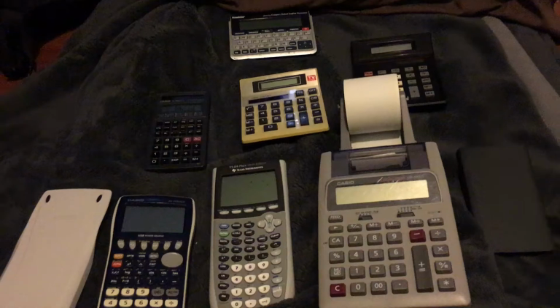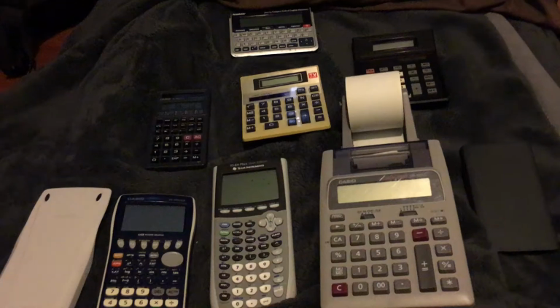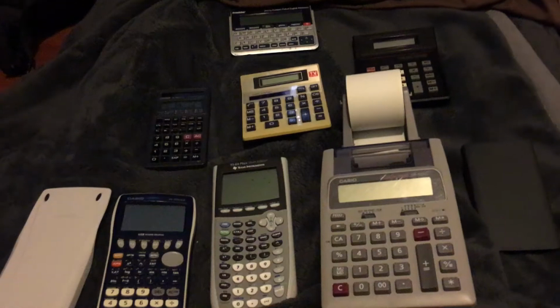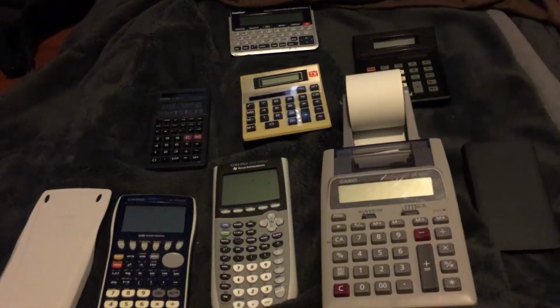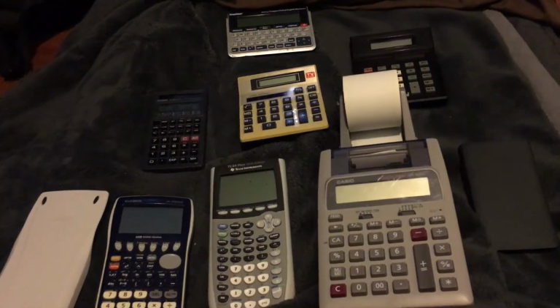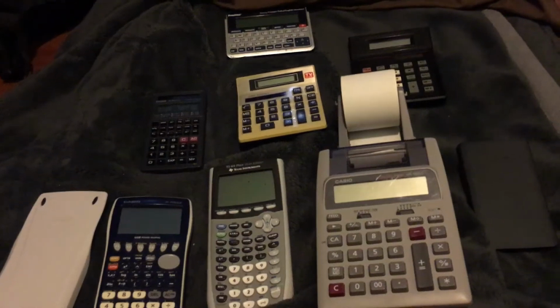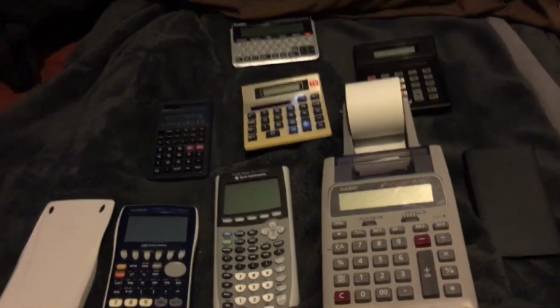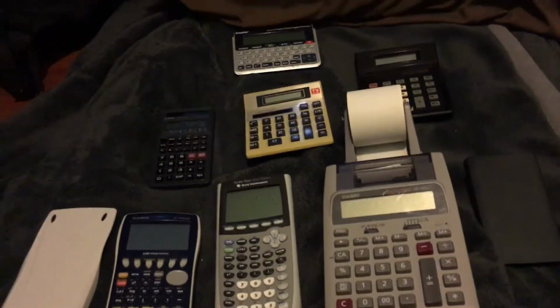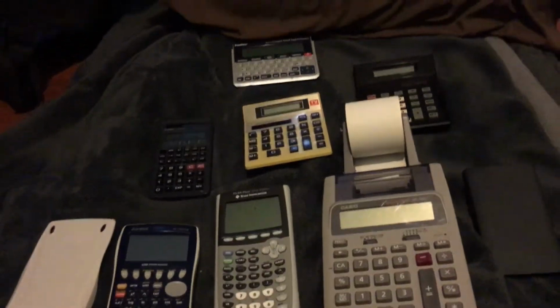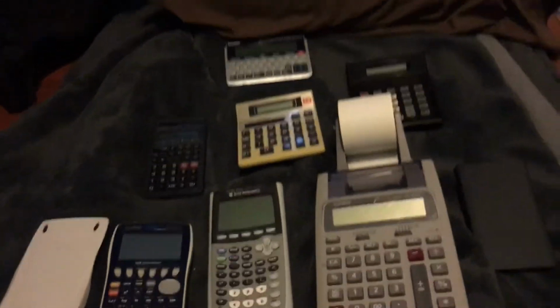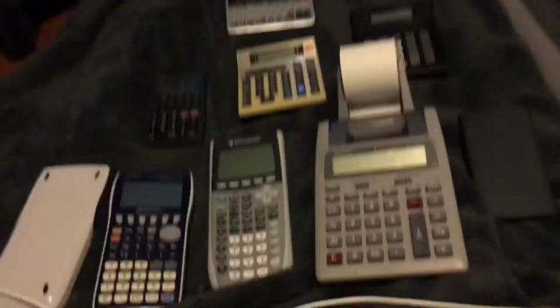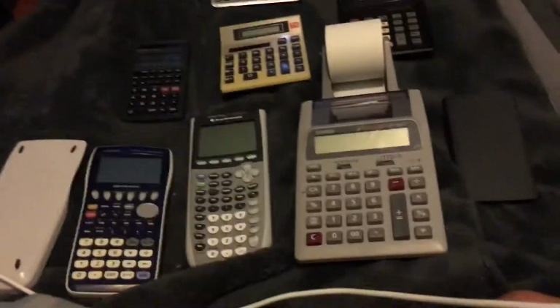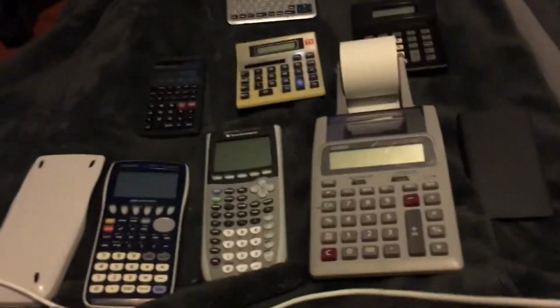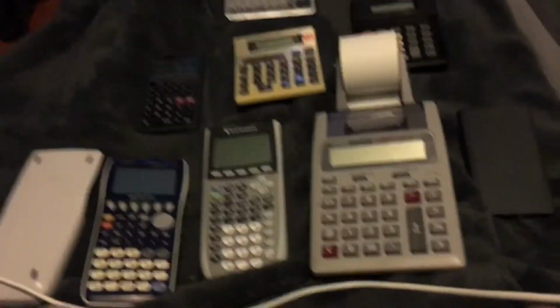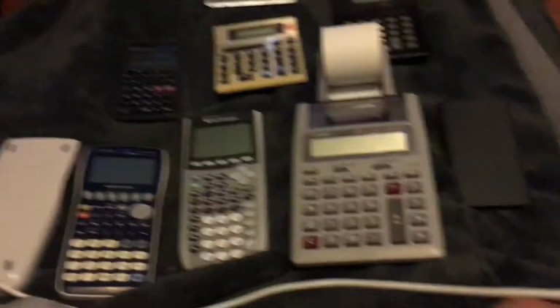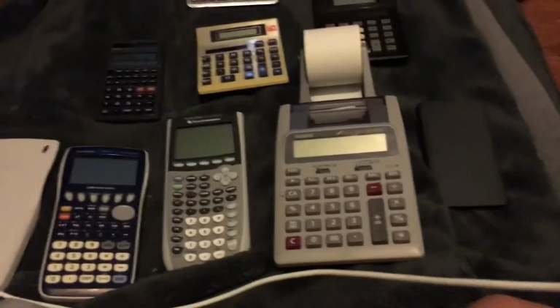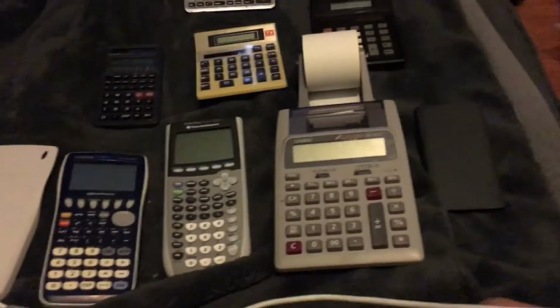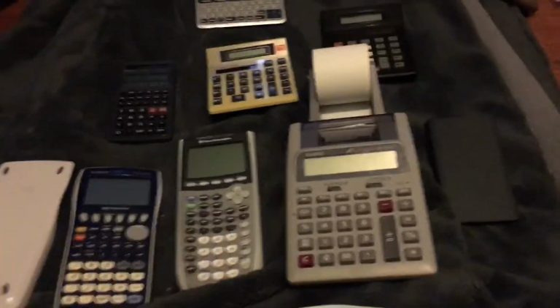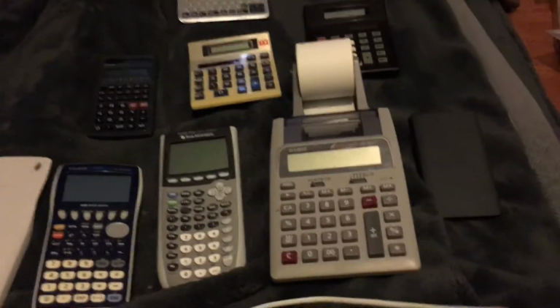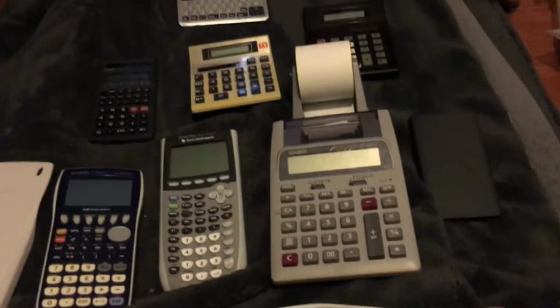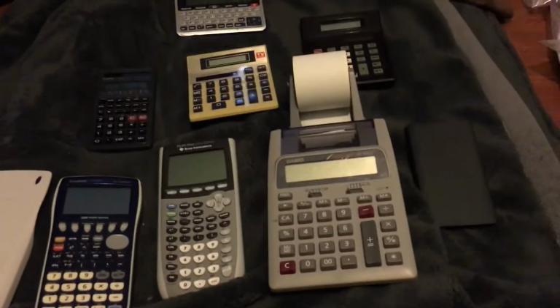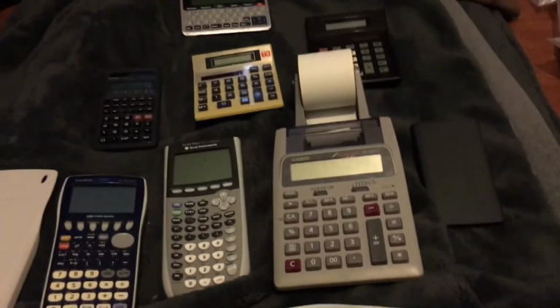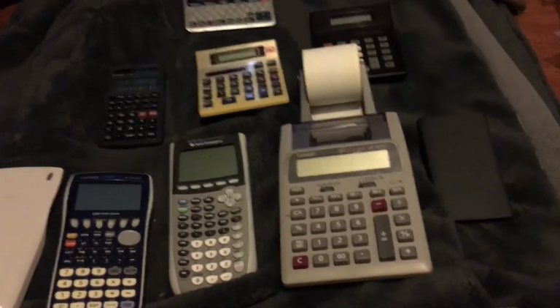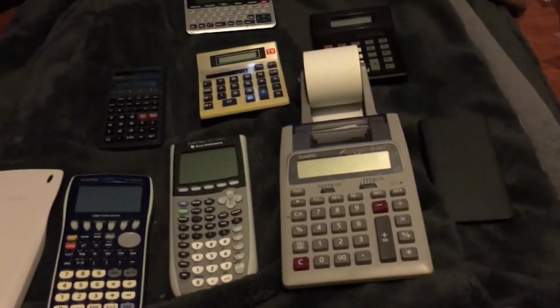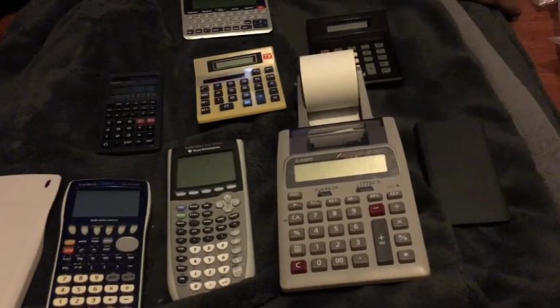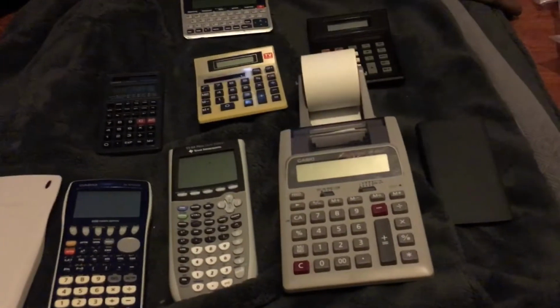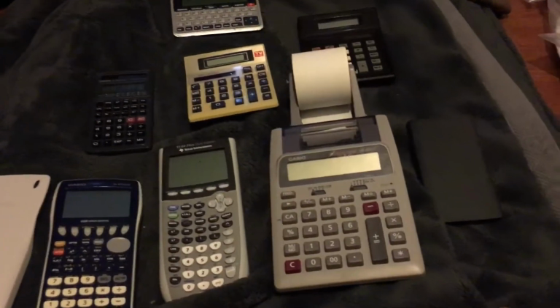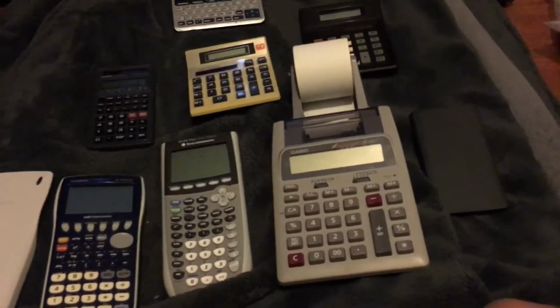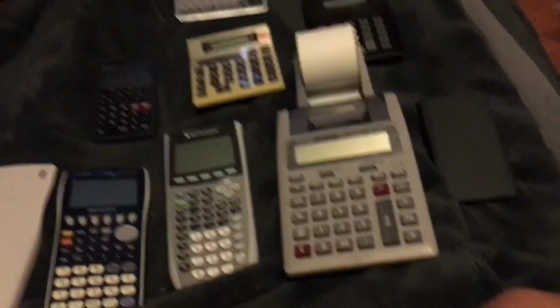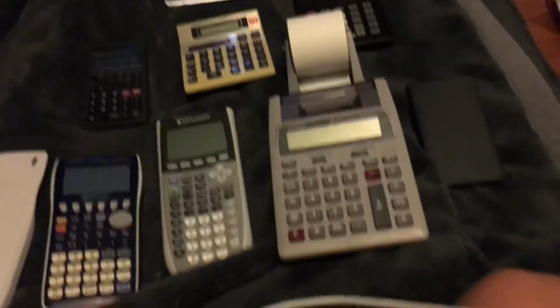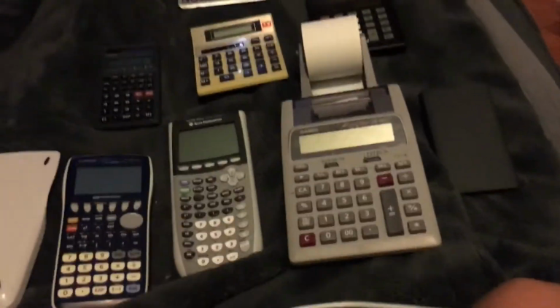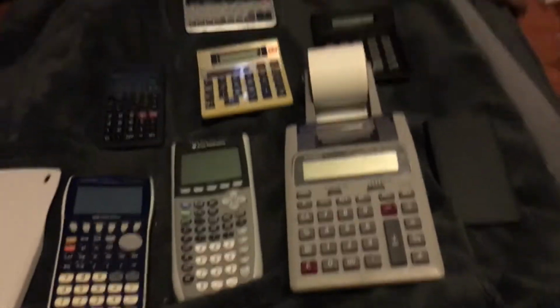Hey guys, welcome back to another video today. This is my calculator collection.